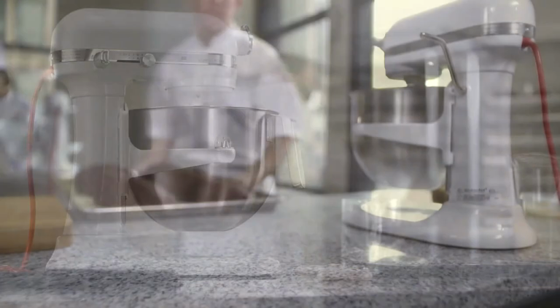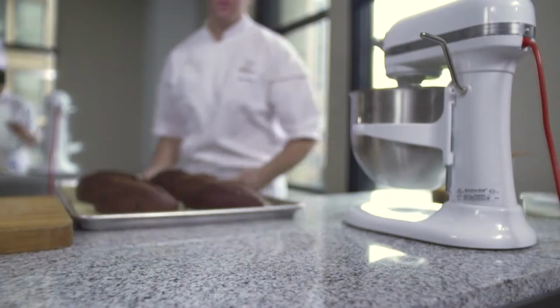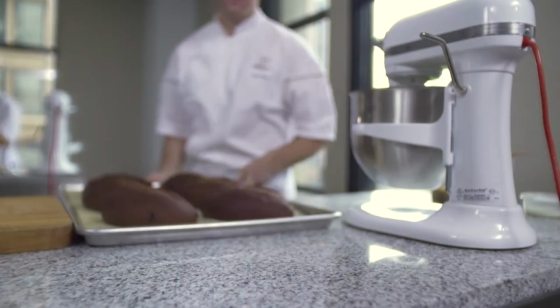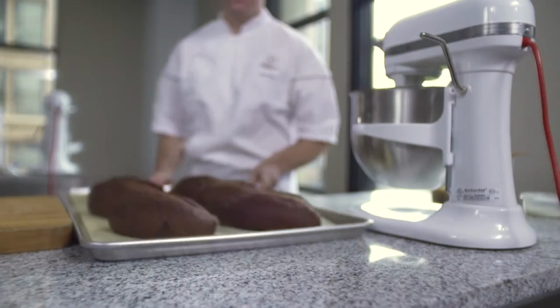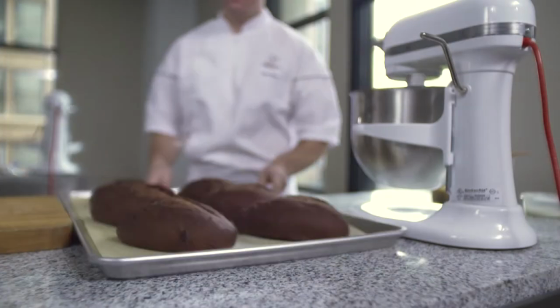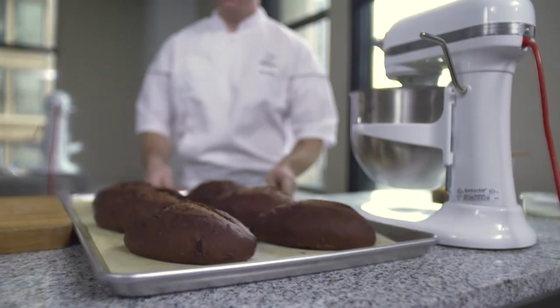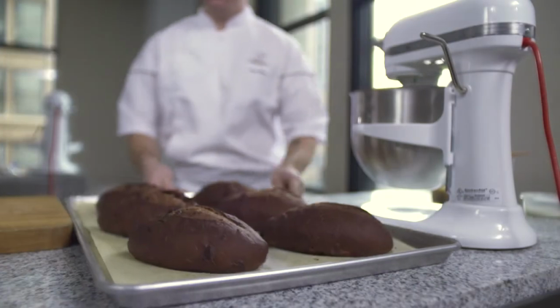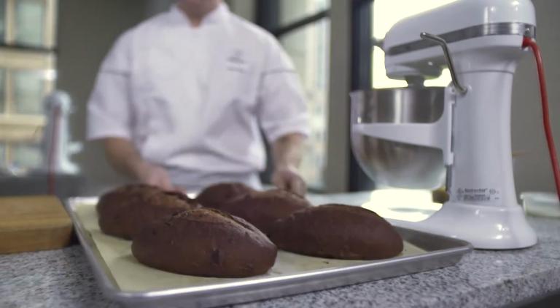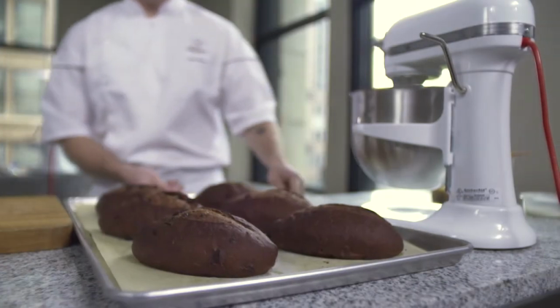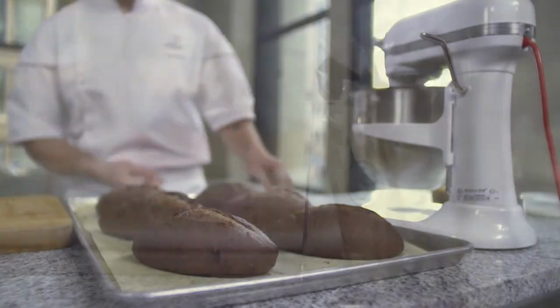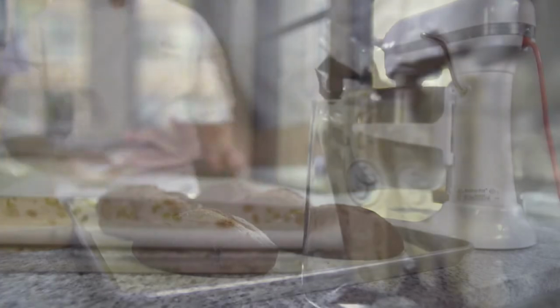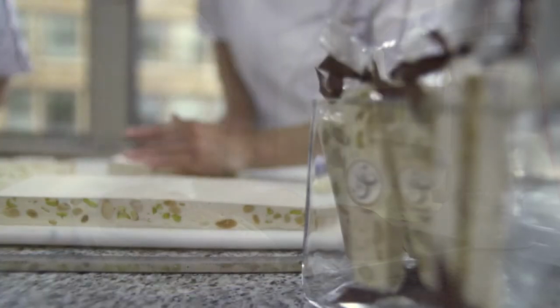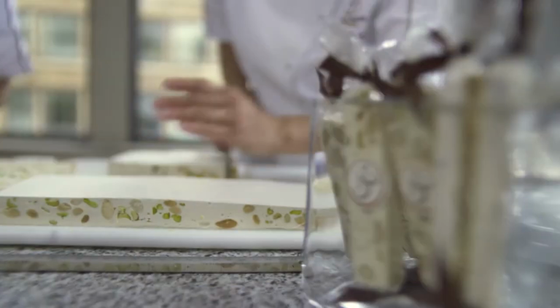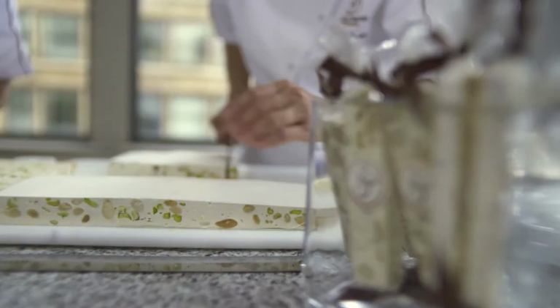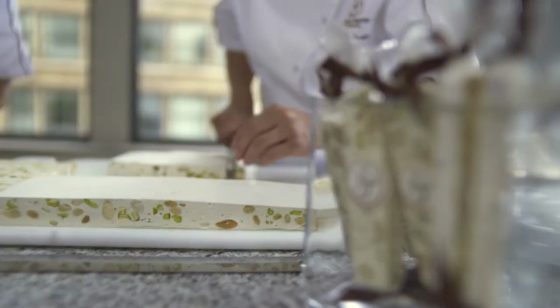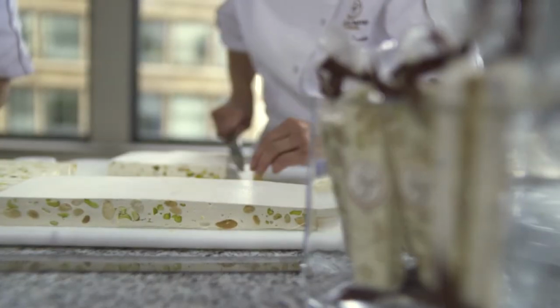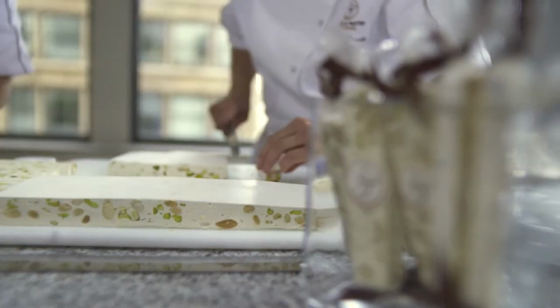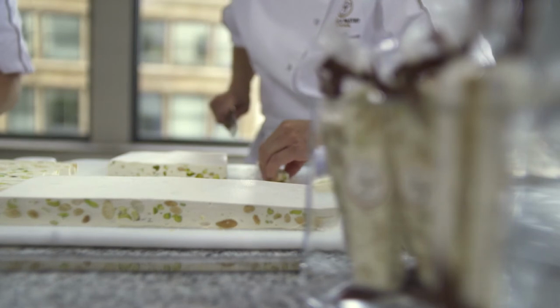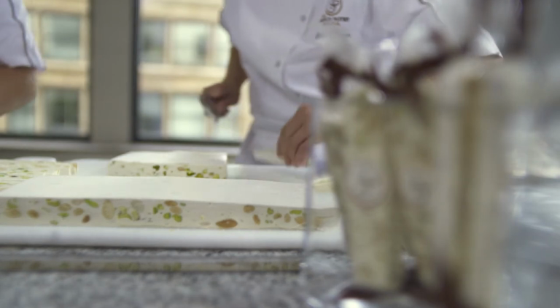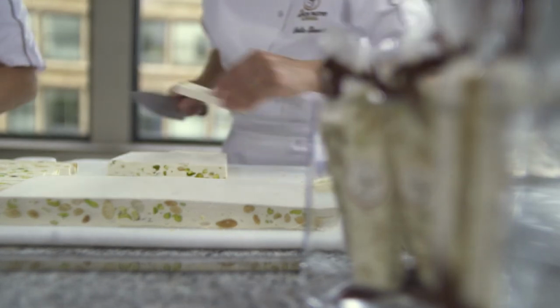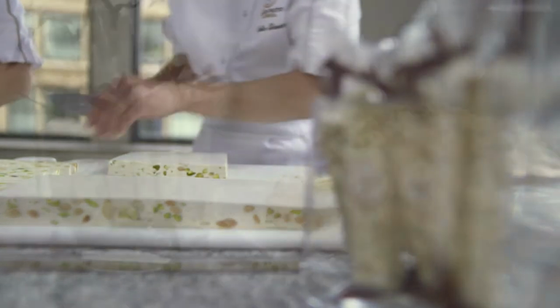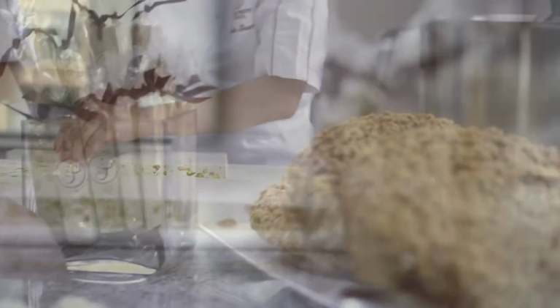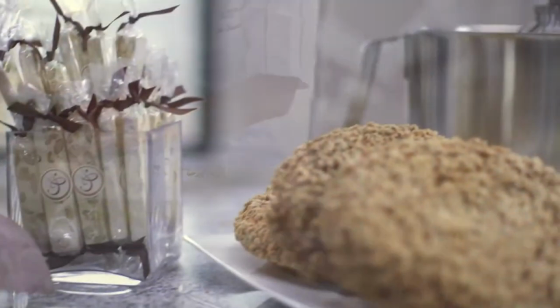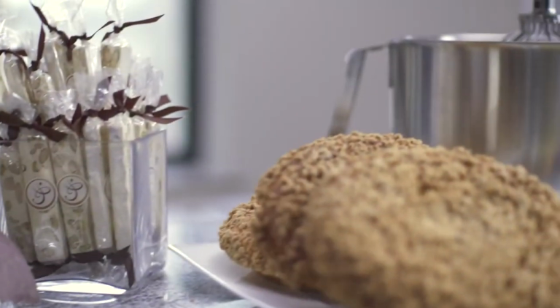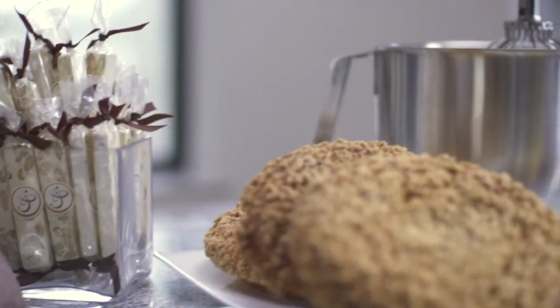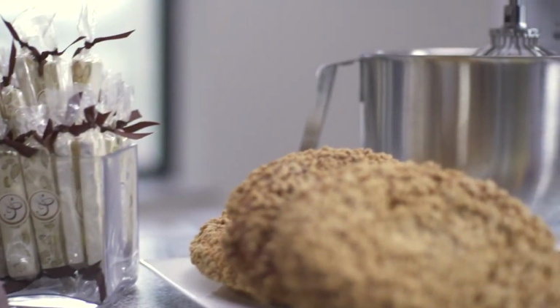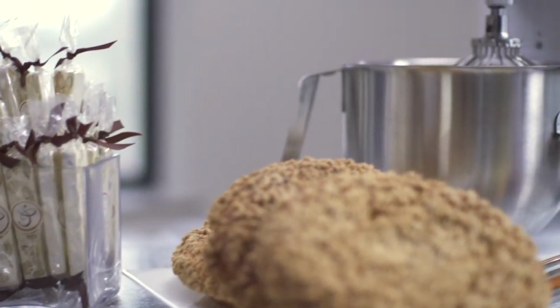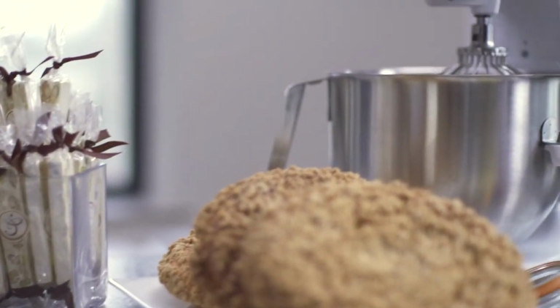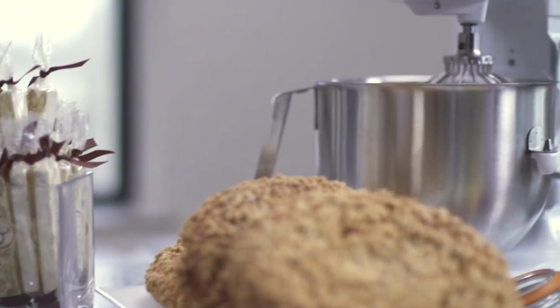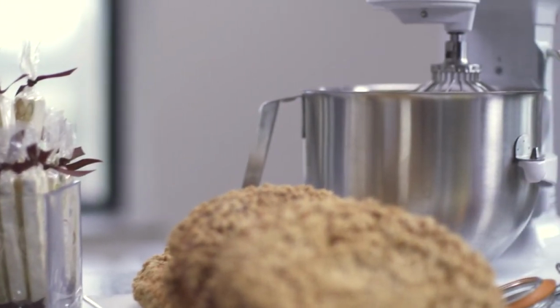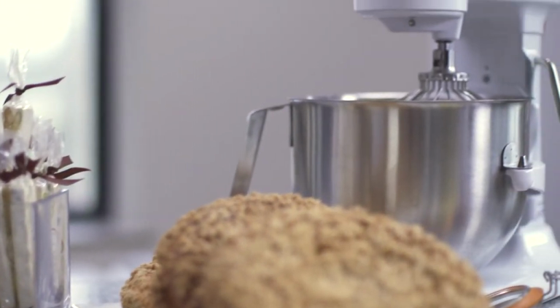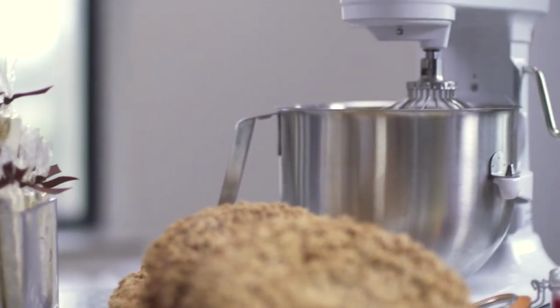Premium performance. Exceptional results. Legendary KitchenAid quality.